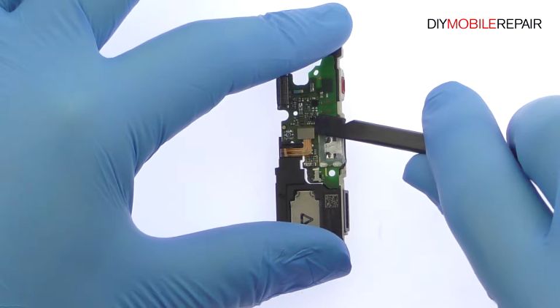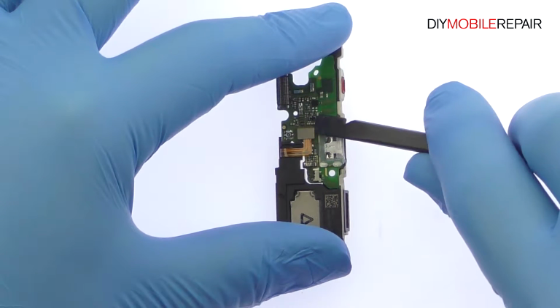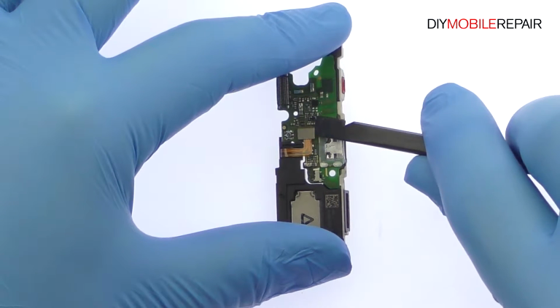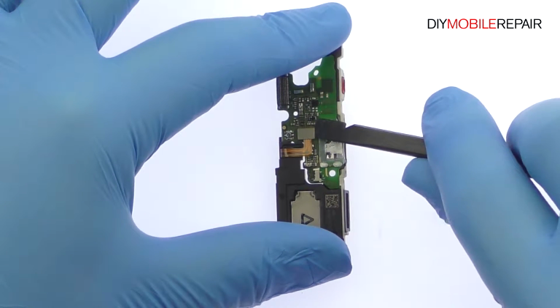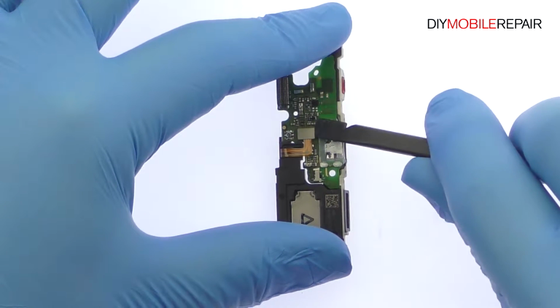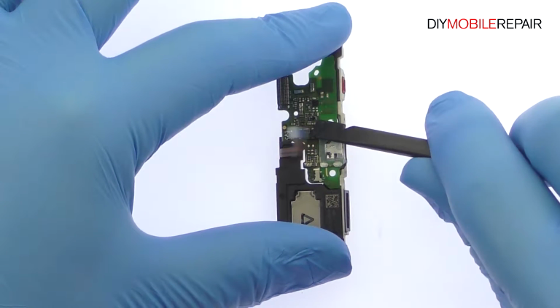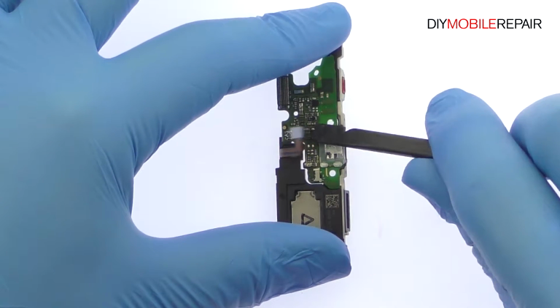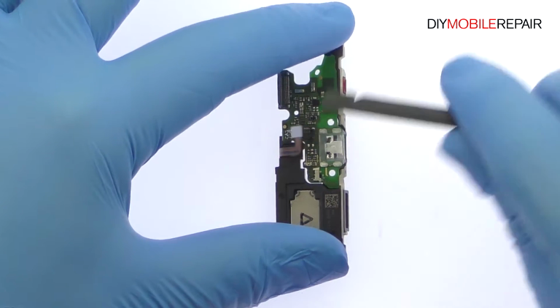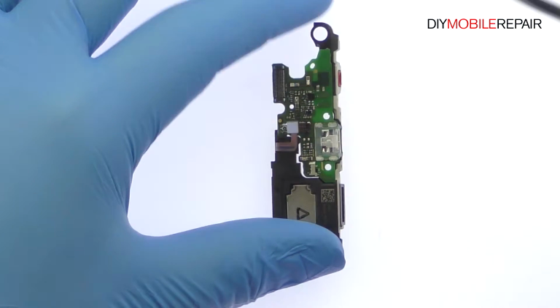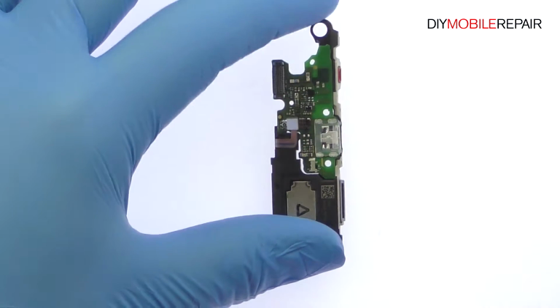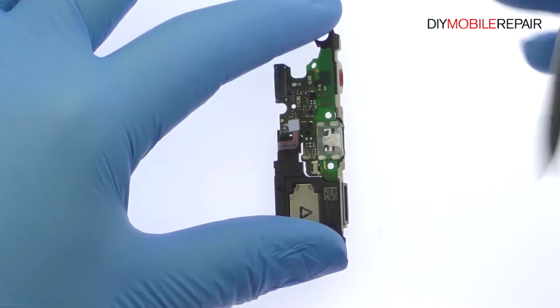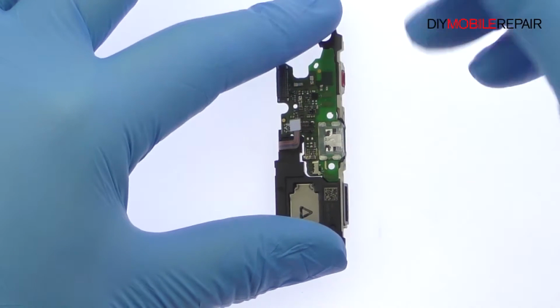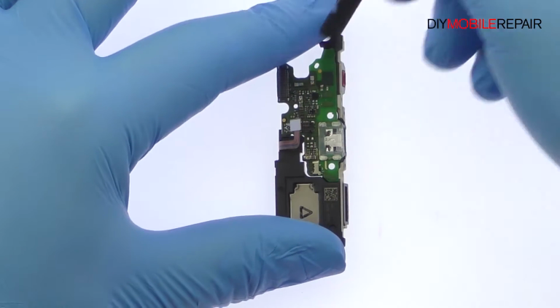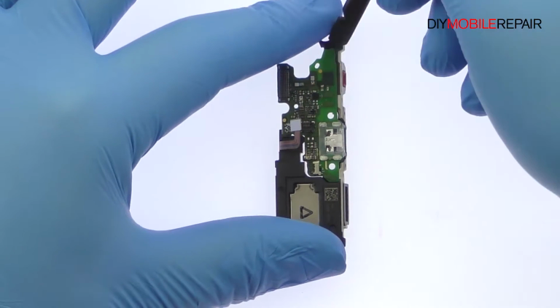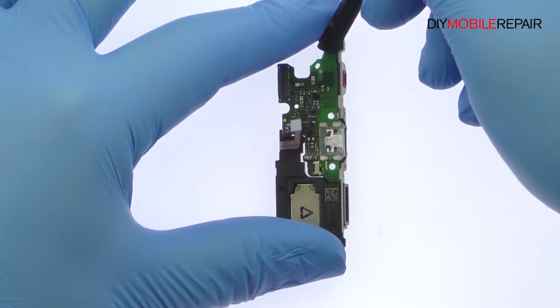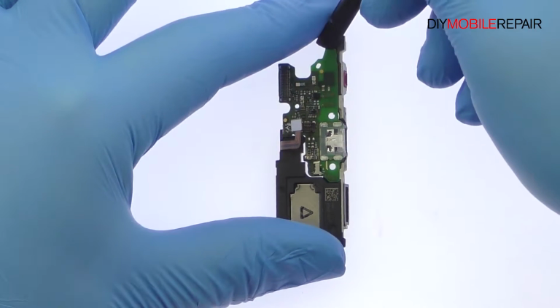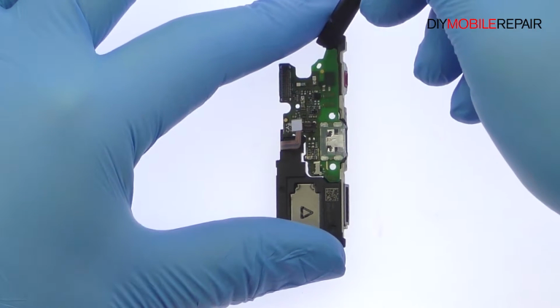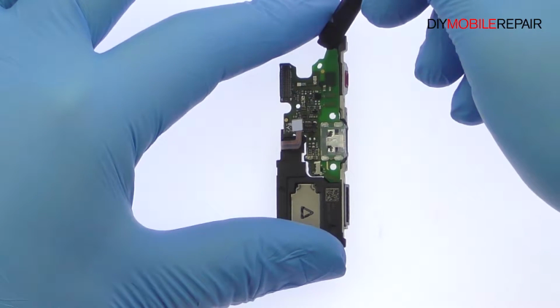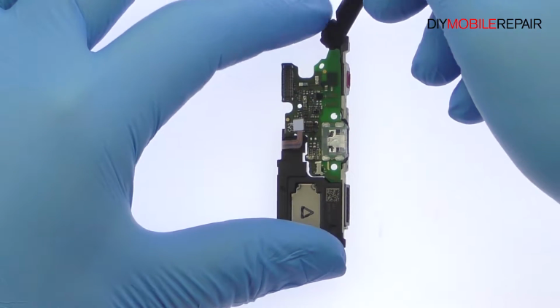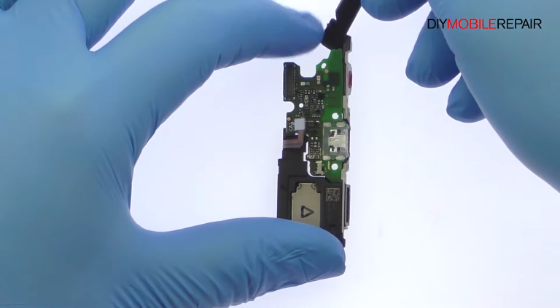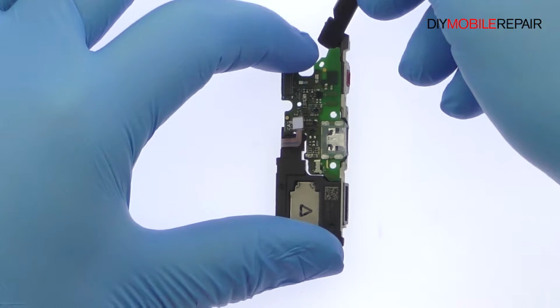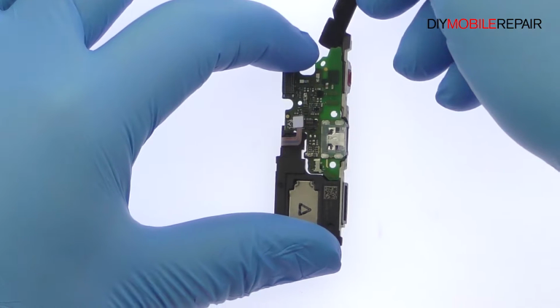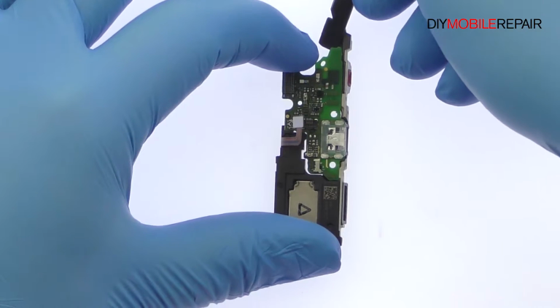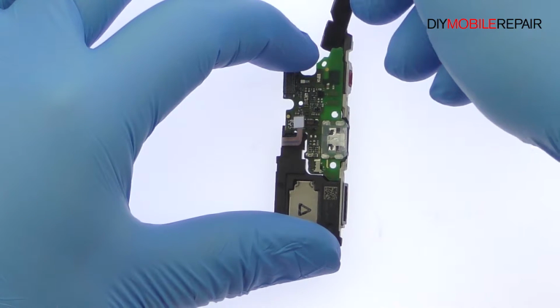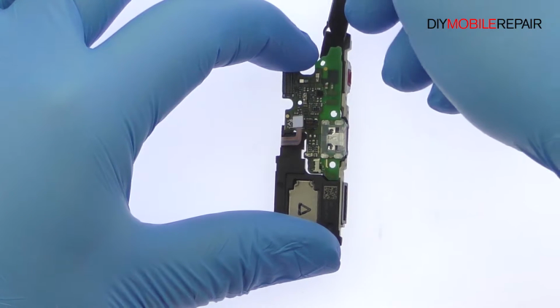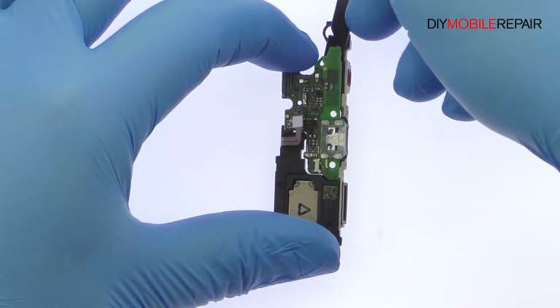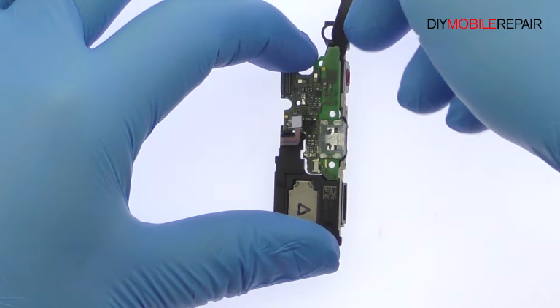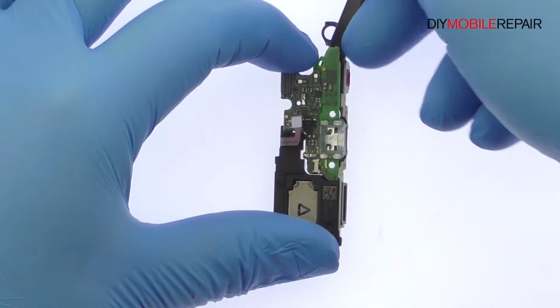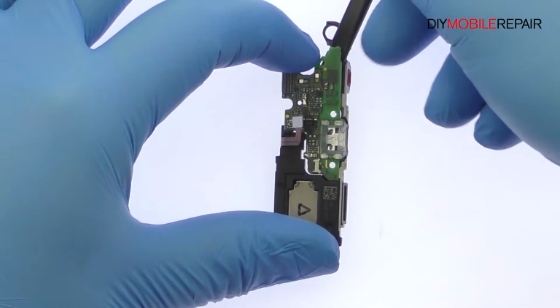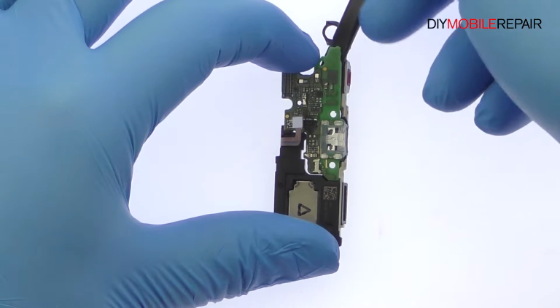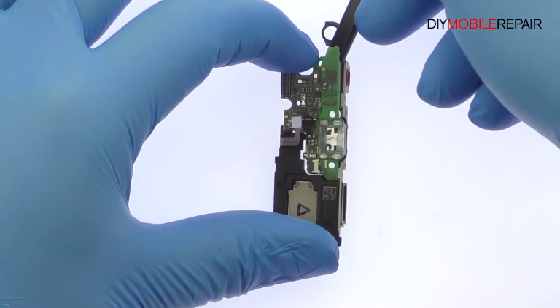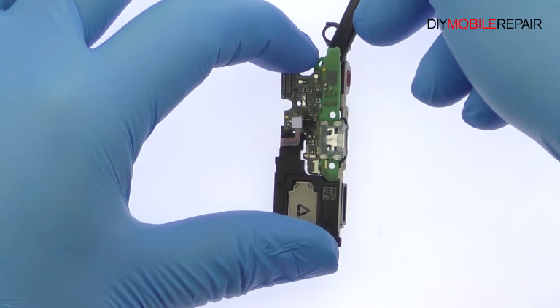The daughter board includes the Honor 6X micro USB port, microphone, spring contacts, and some control hardware.